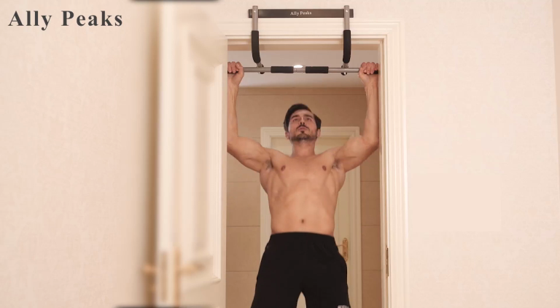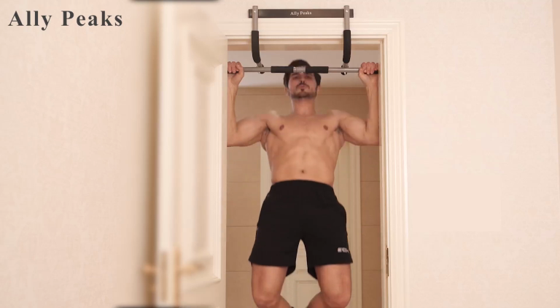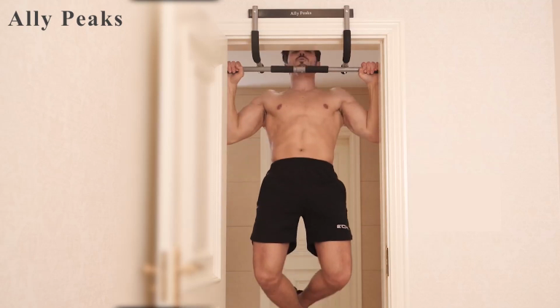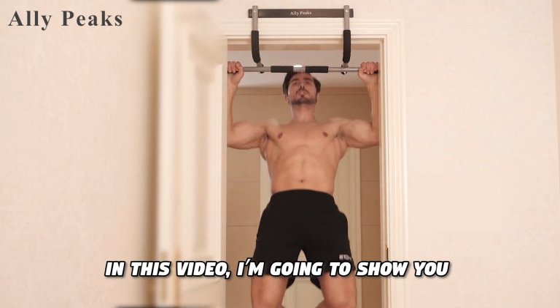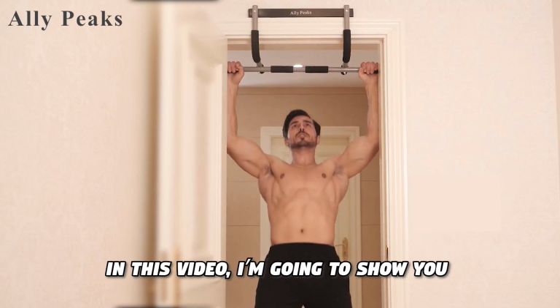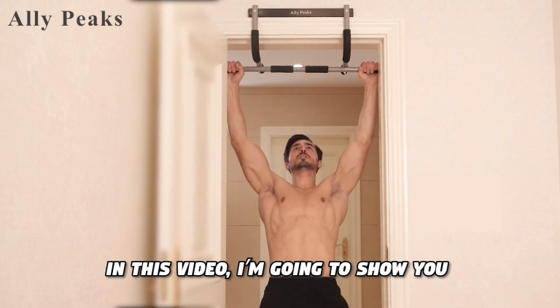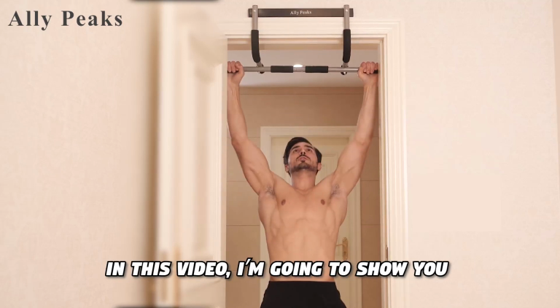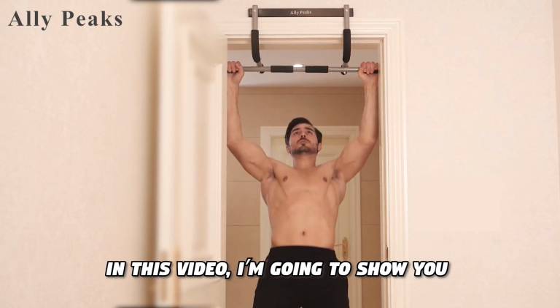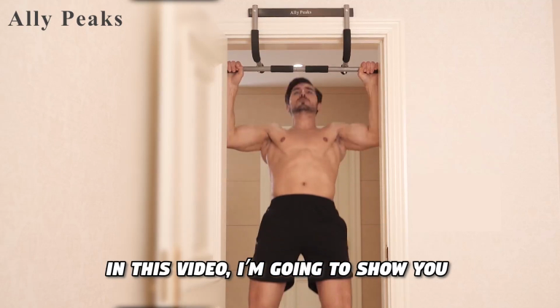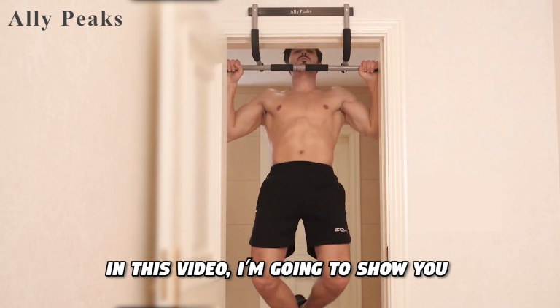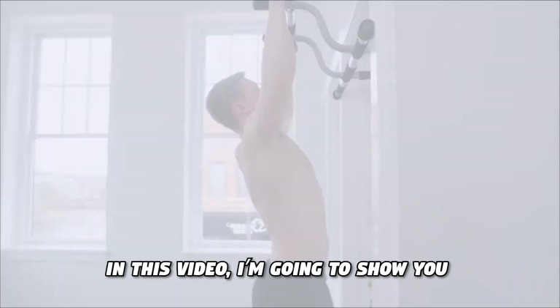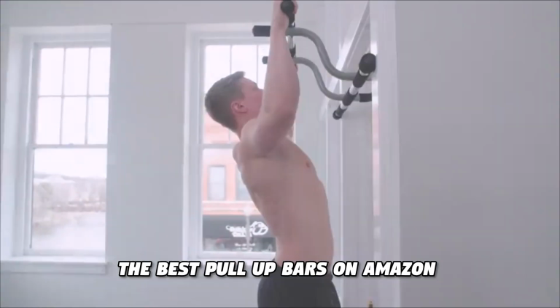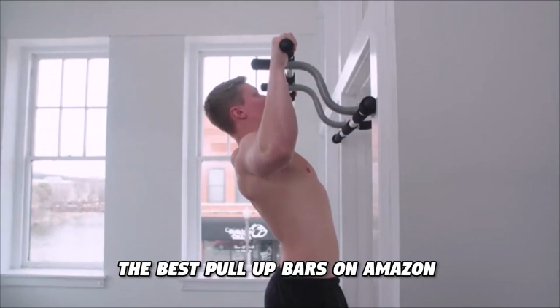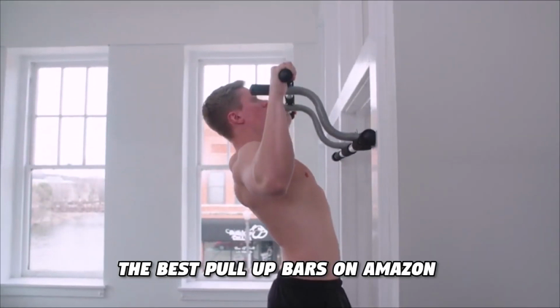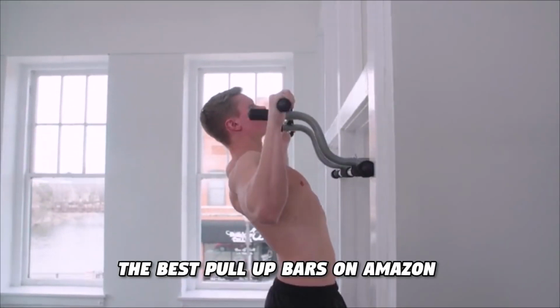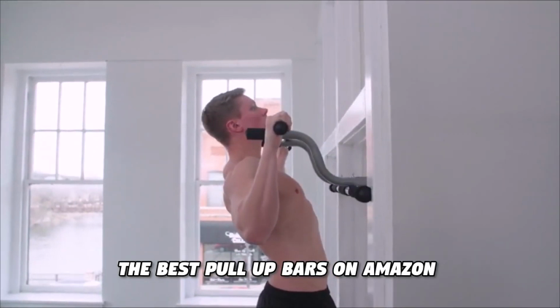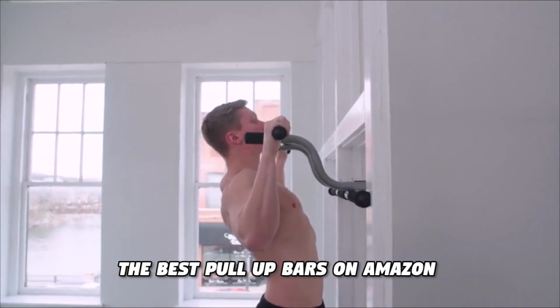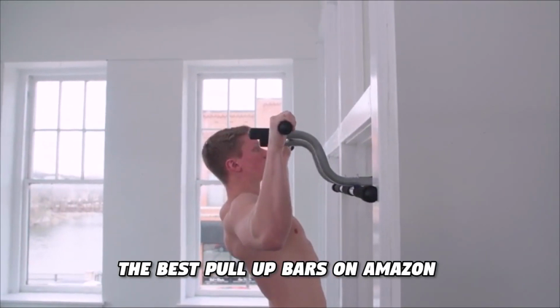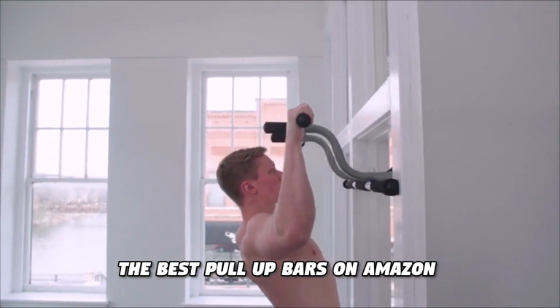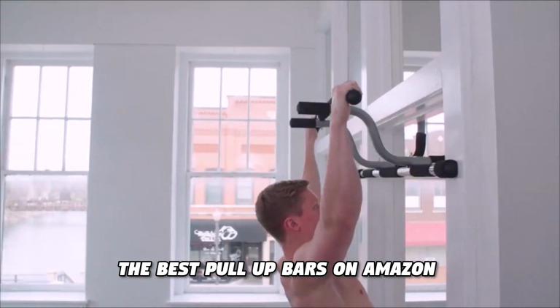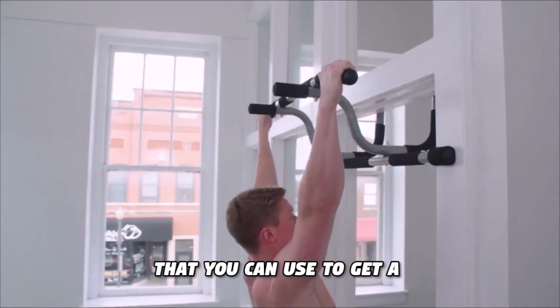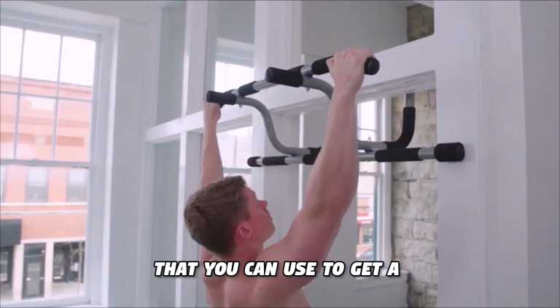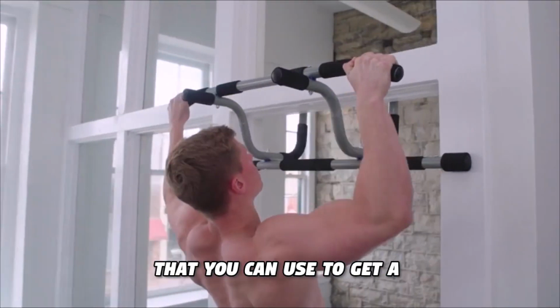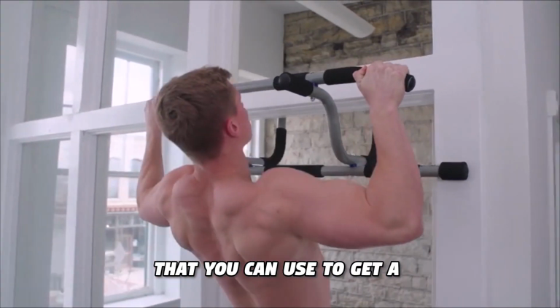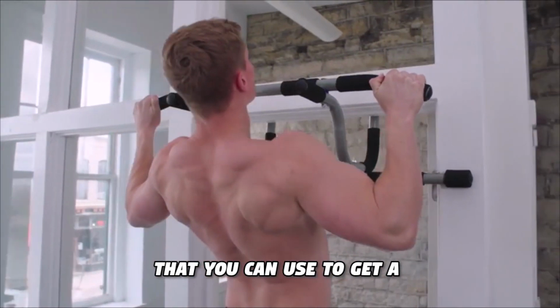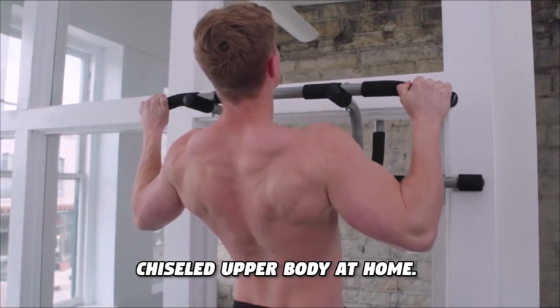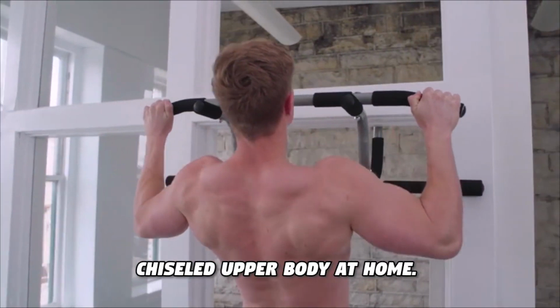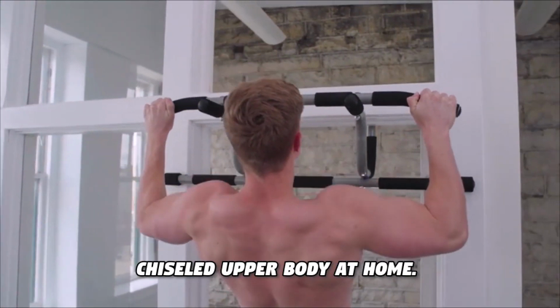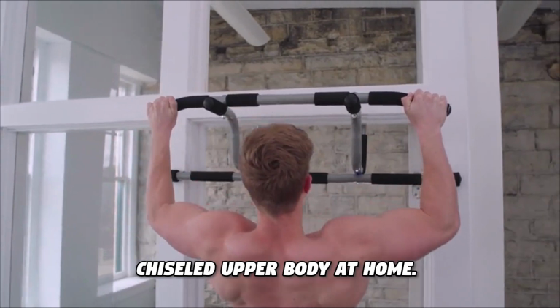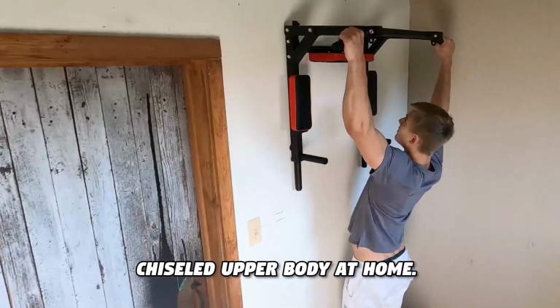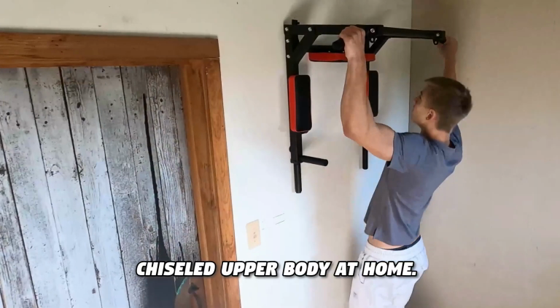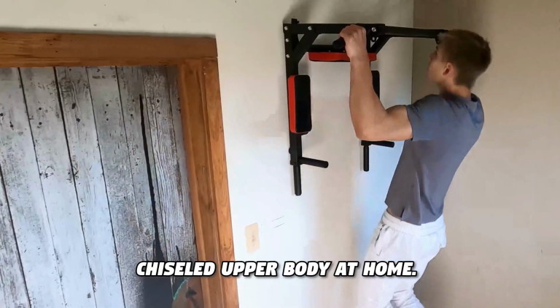In this video, I'm going to show you the best pull-up bars on Amazon that you can use to get a chiseled upper body at home.